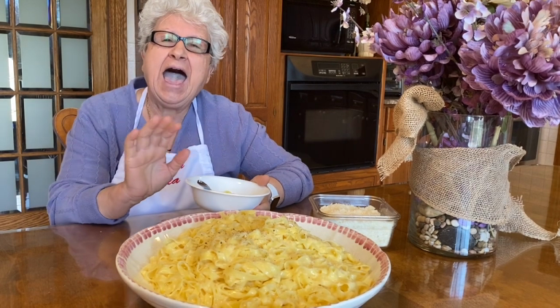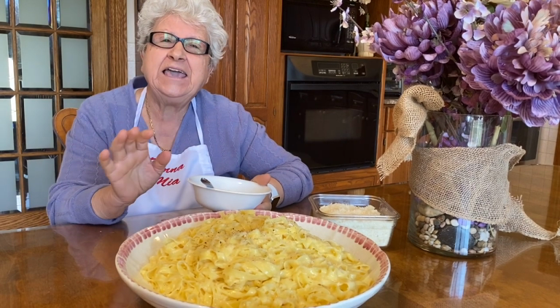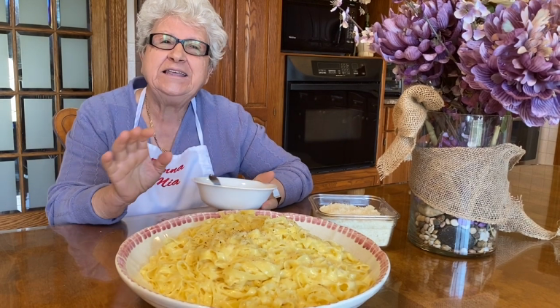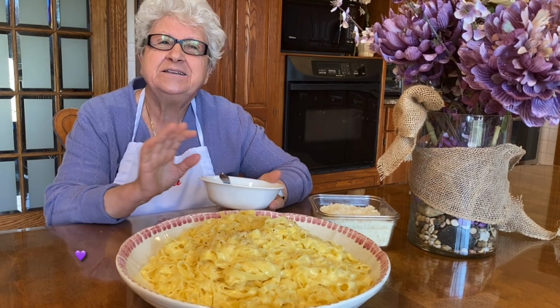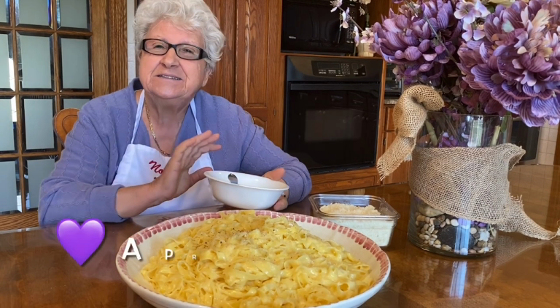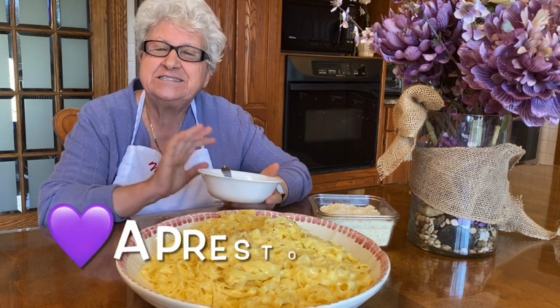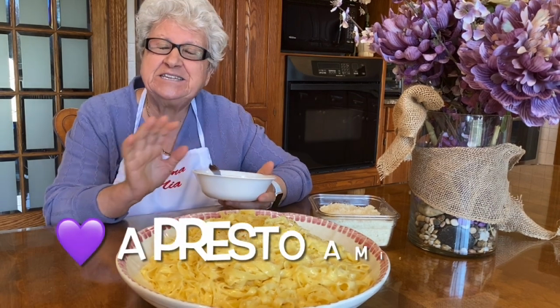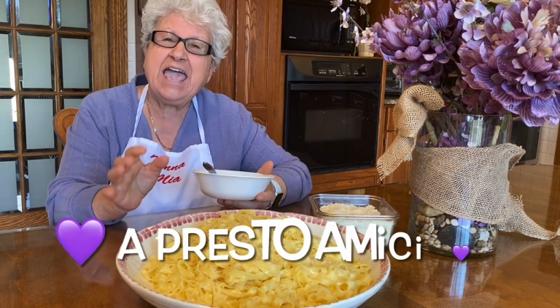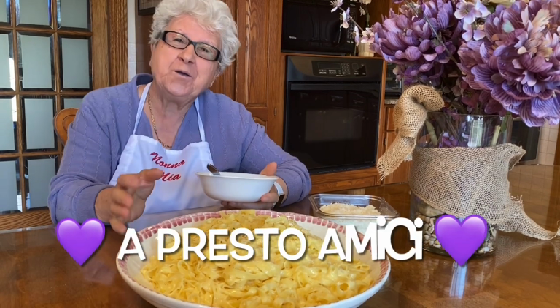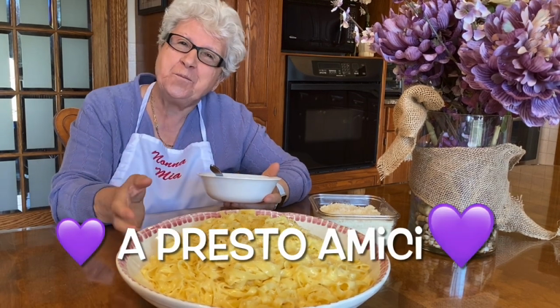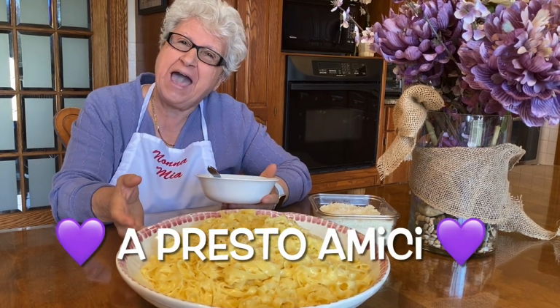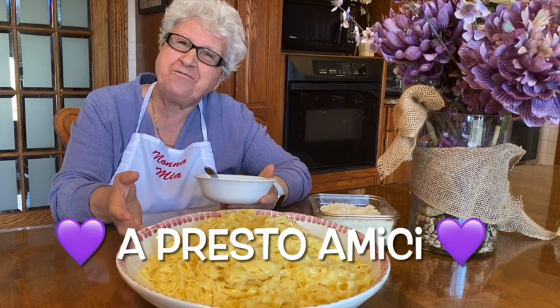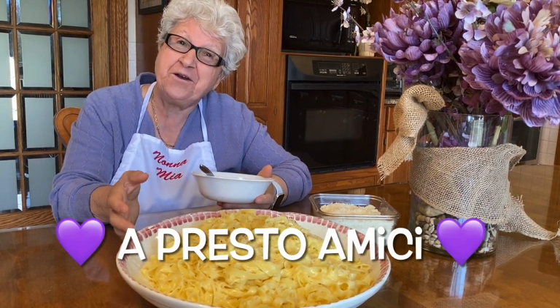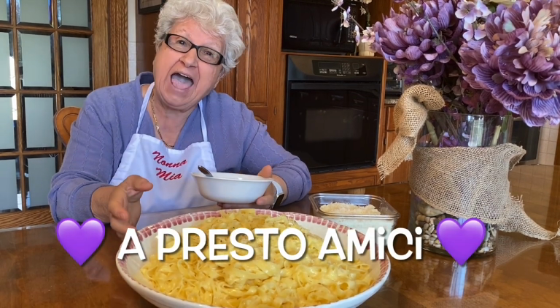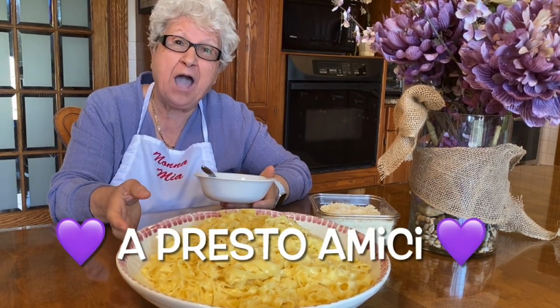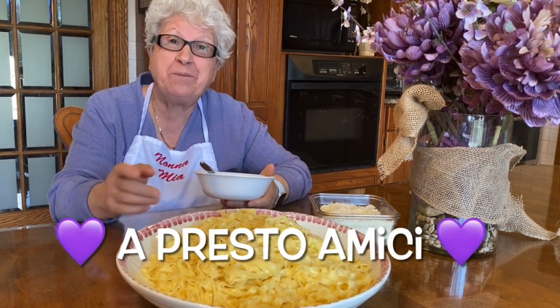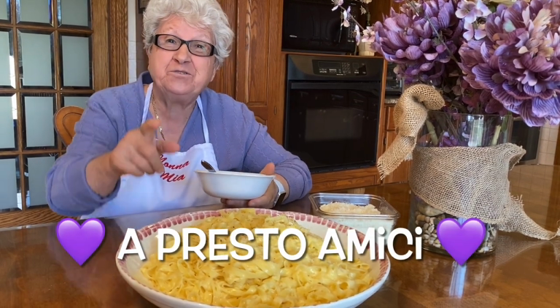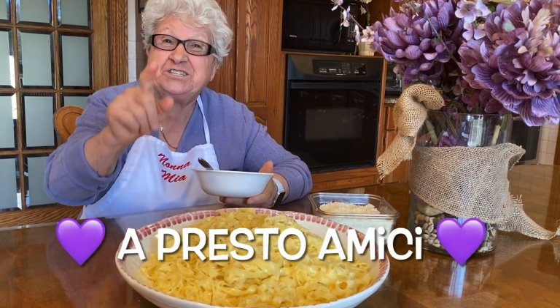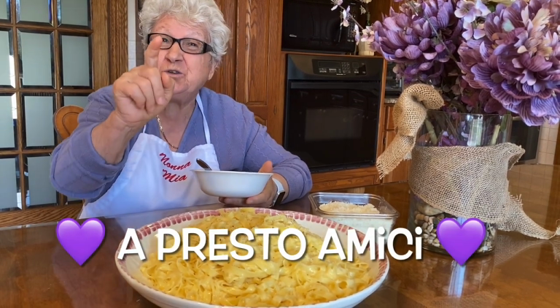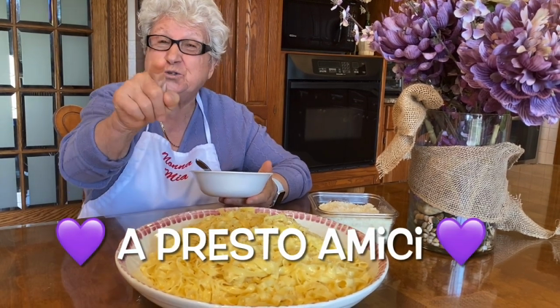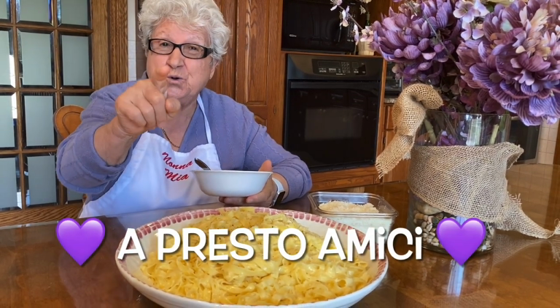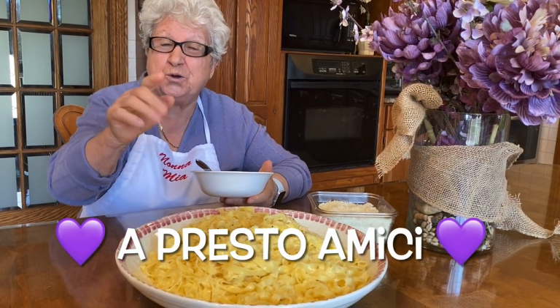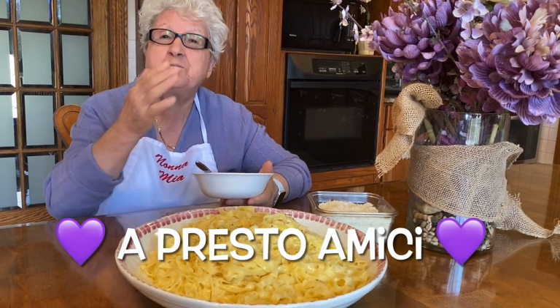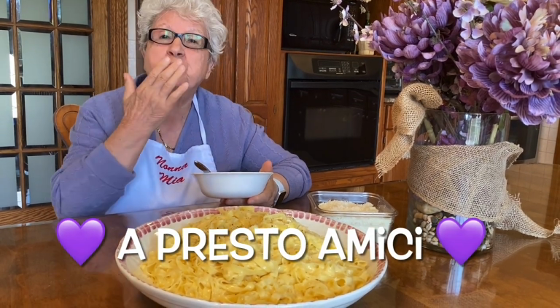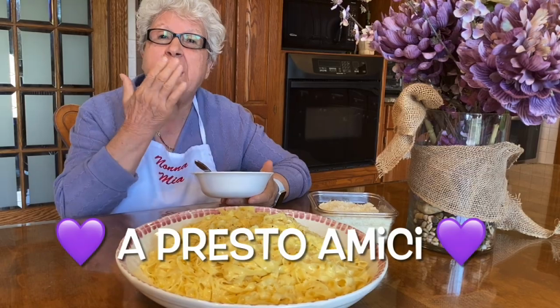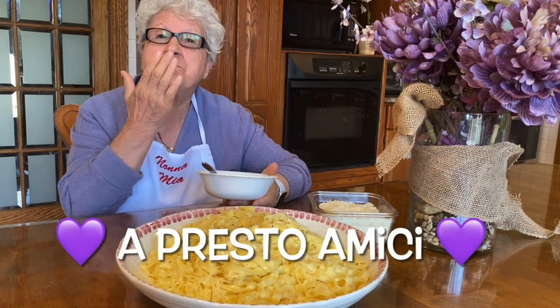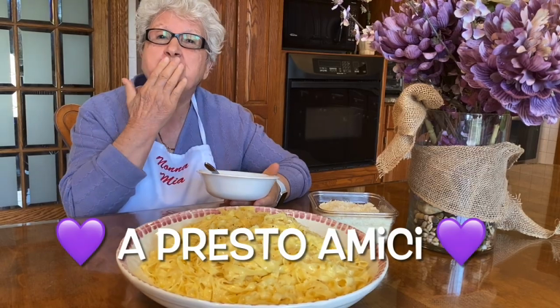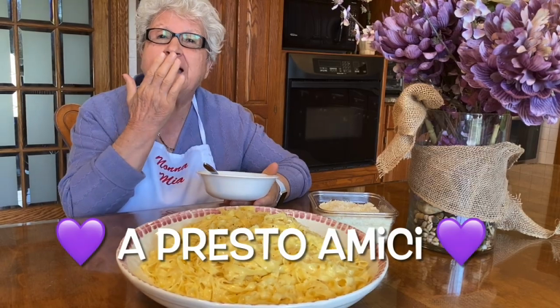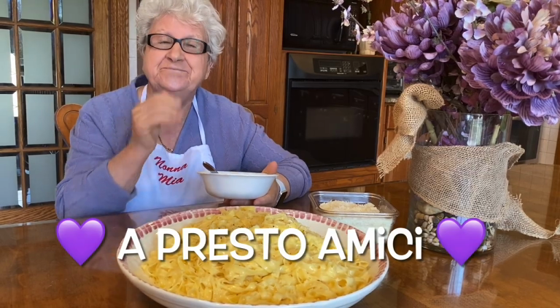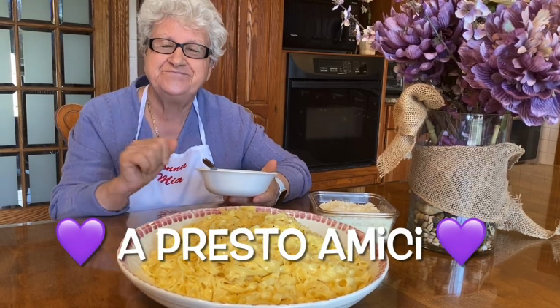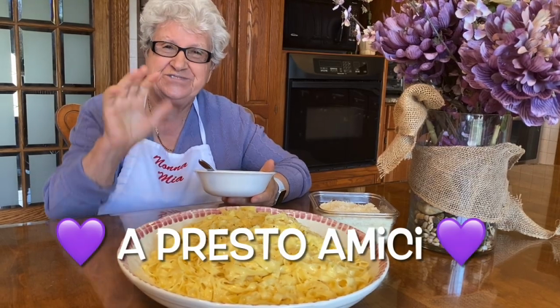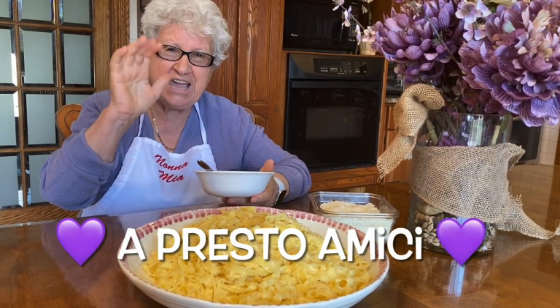I say goodbye for now, but we'll see you soon! Ciao!